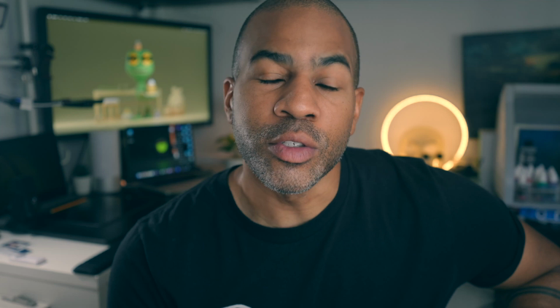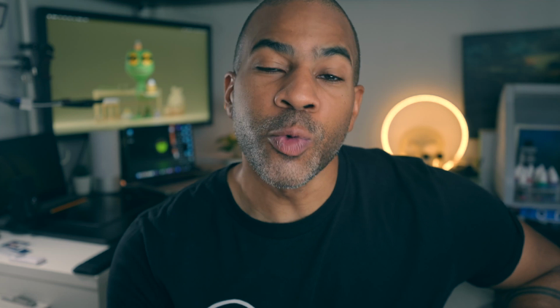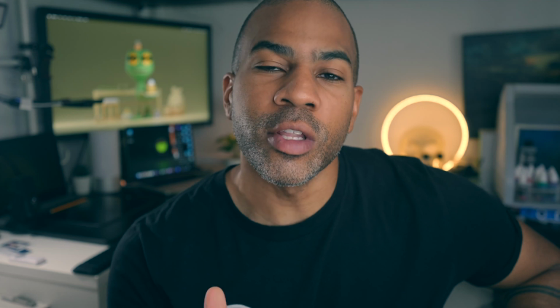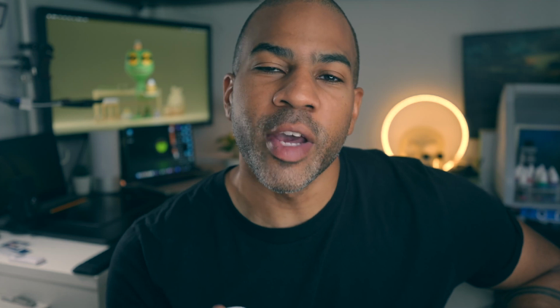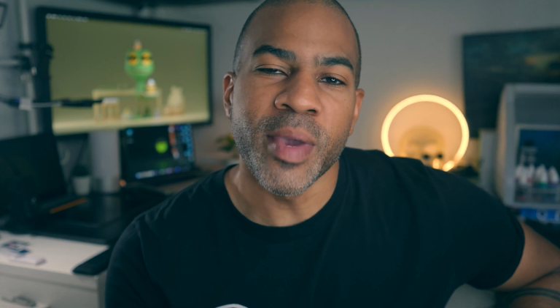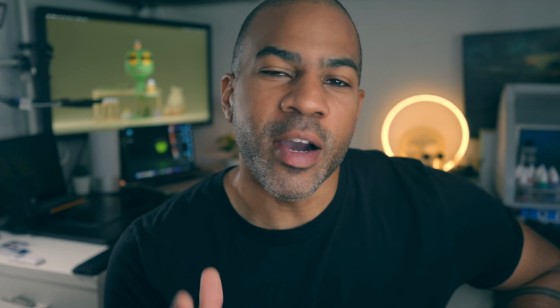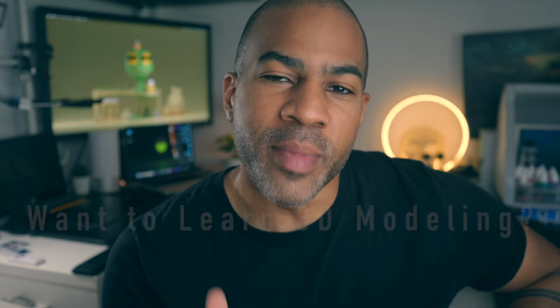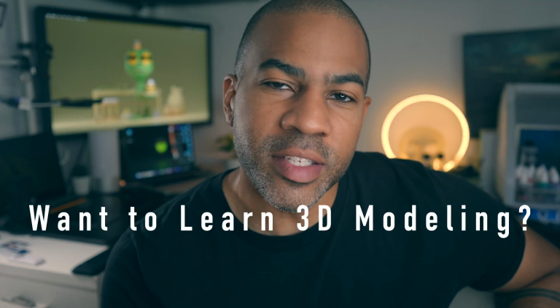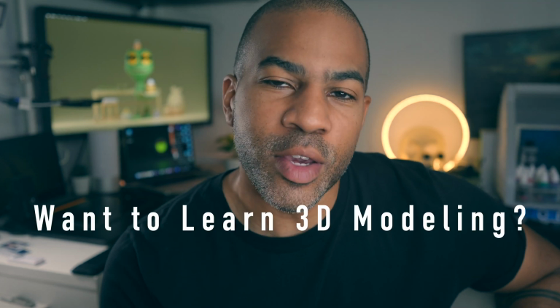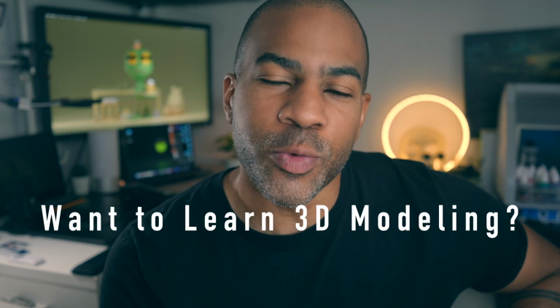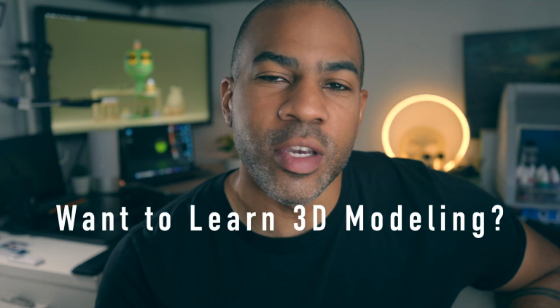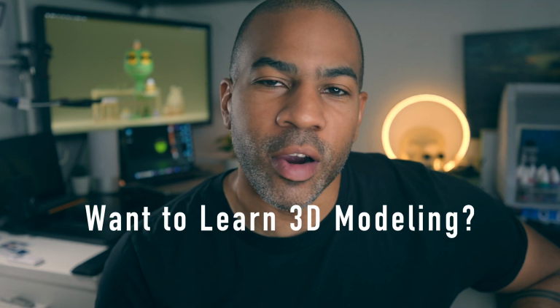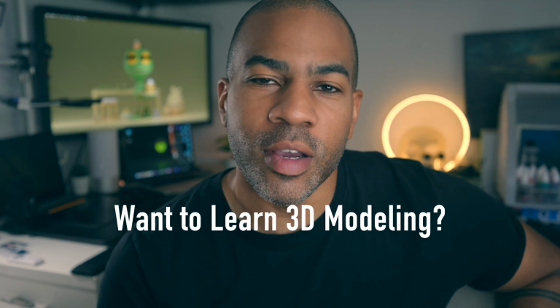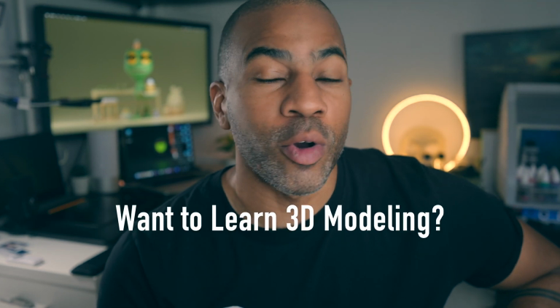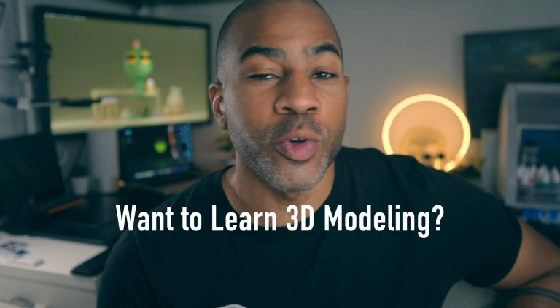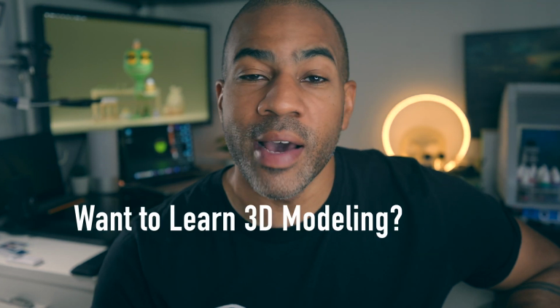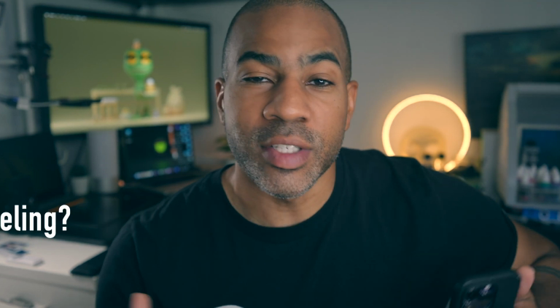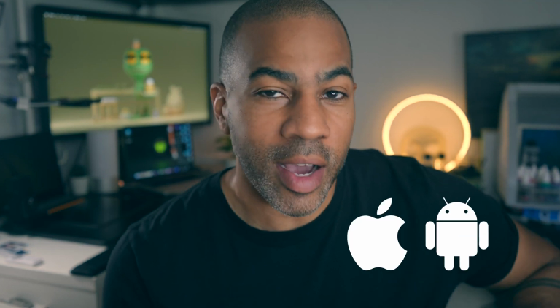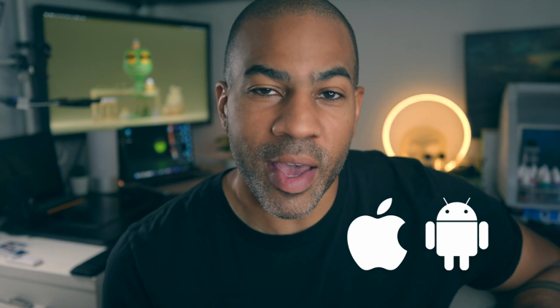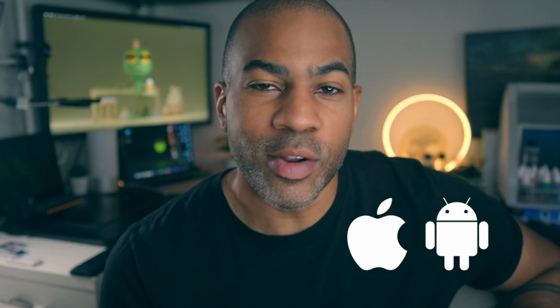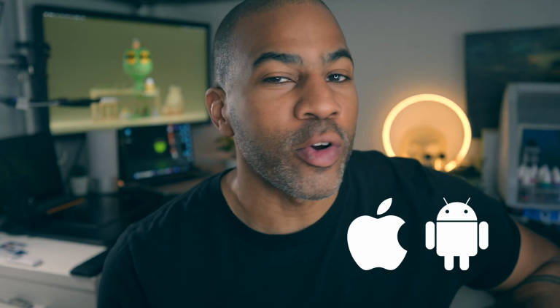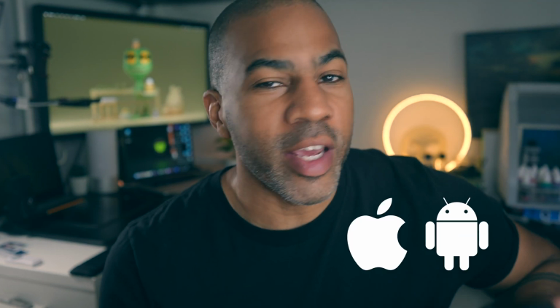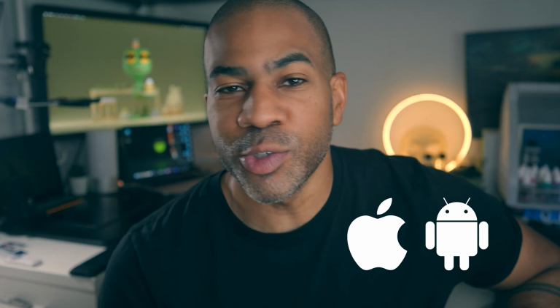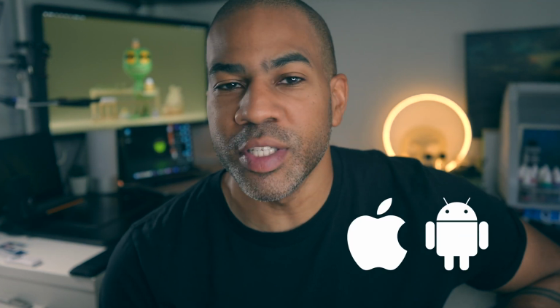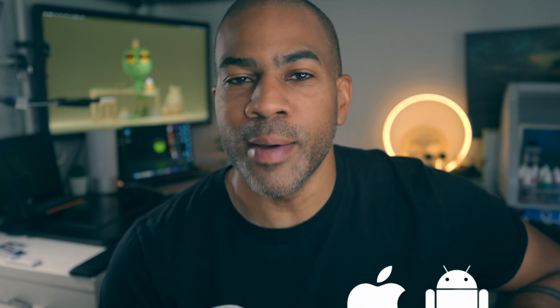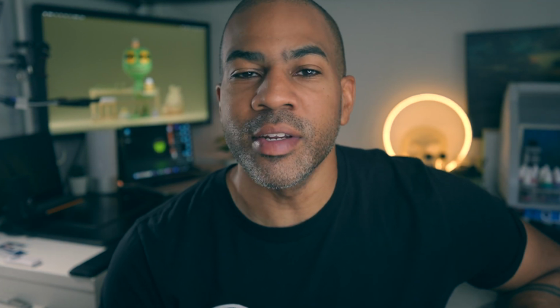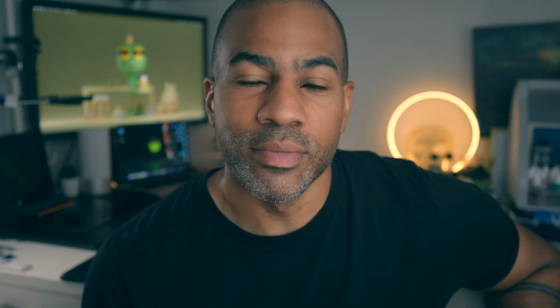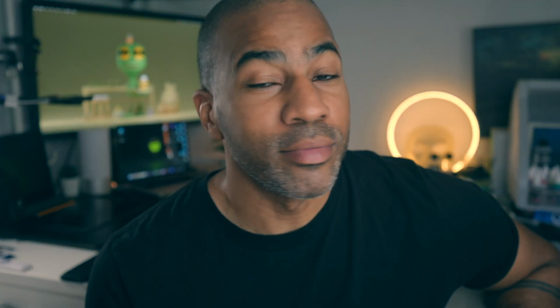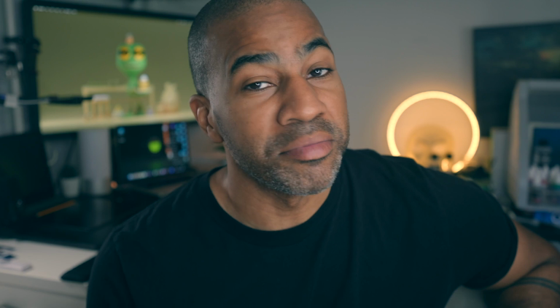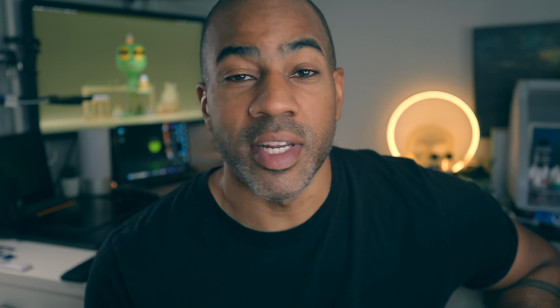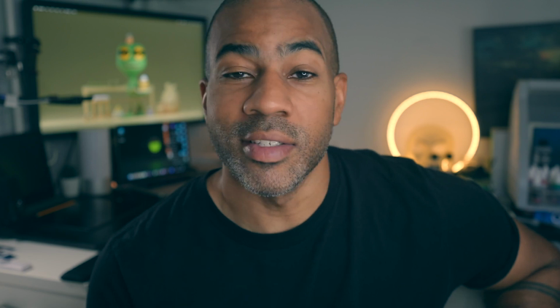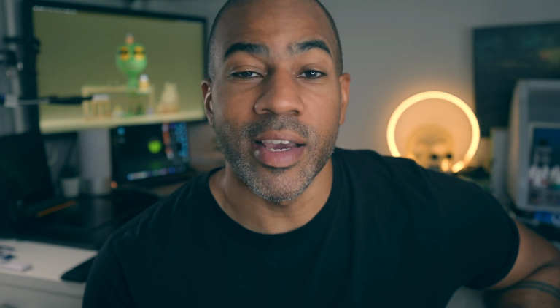Do you want to learn how to make amazing 3D art, but all you have is an iPad or an Android tablet? Today's the day.